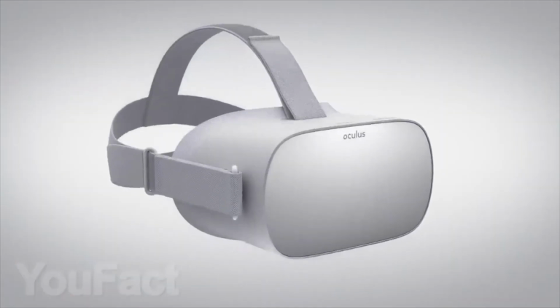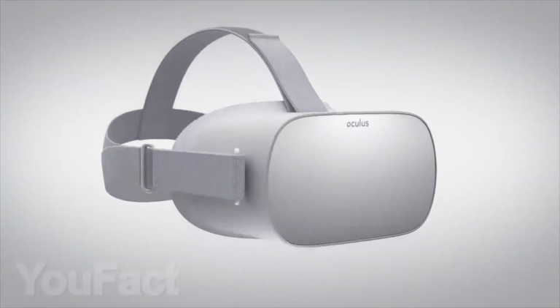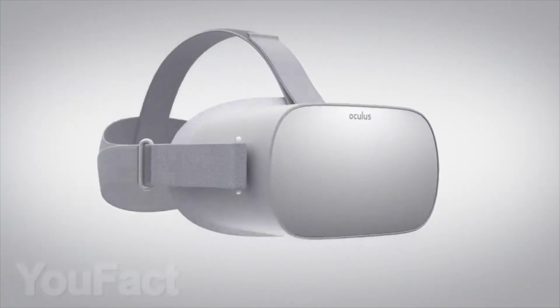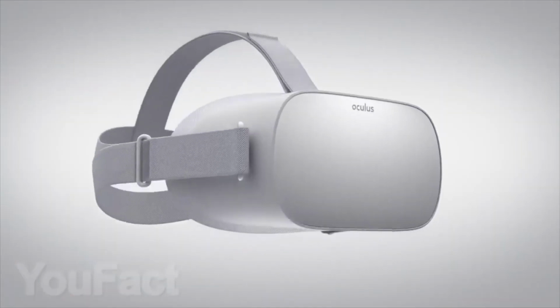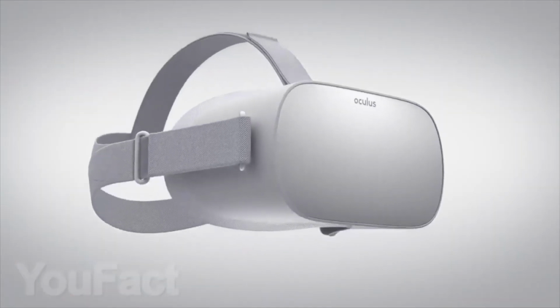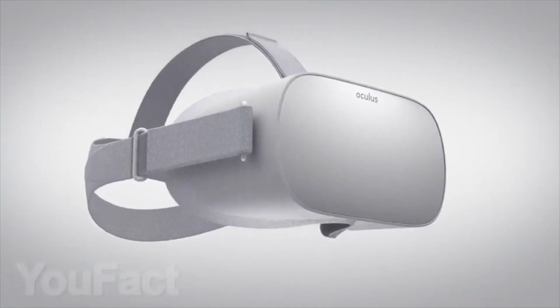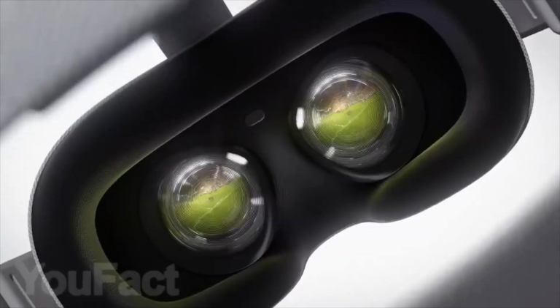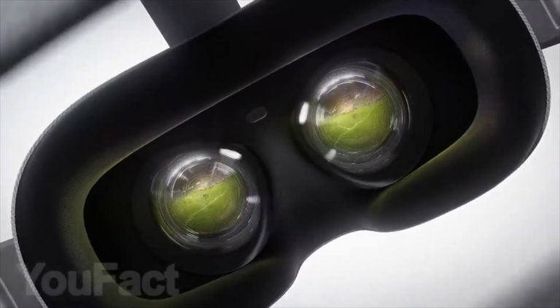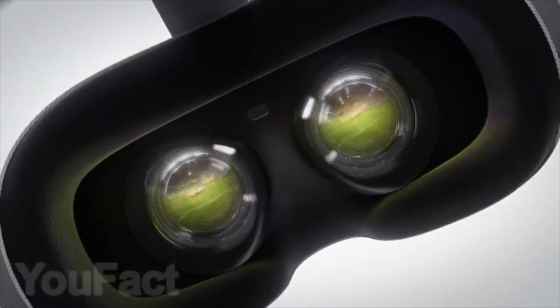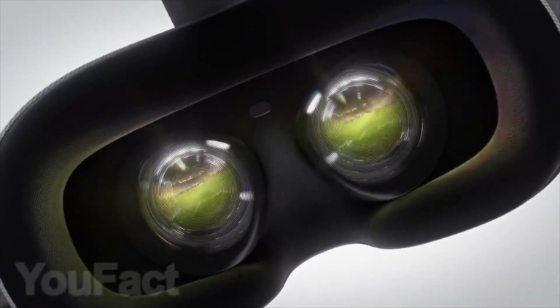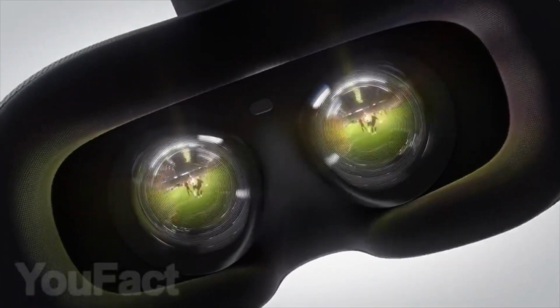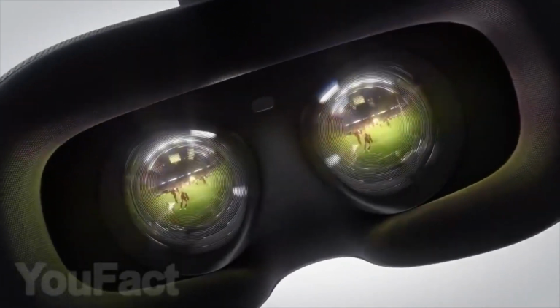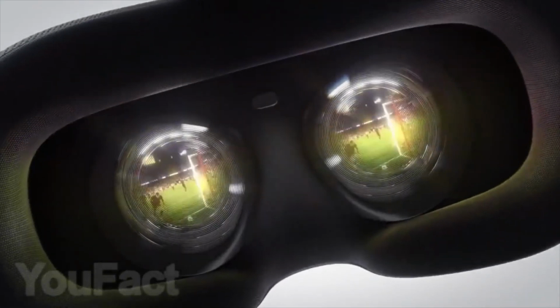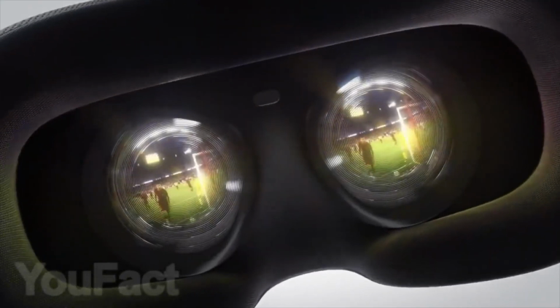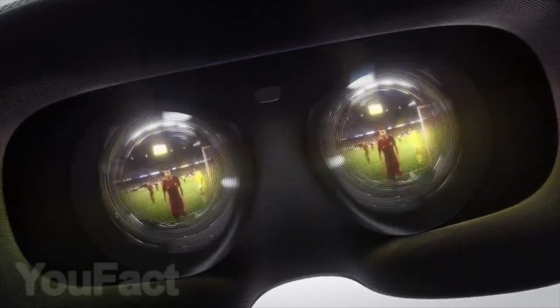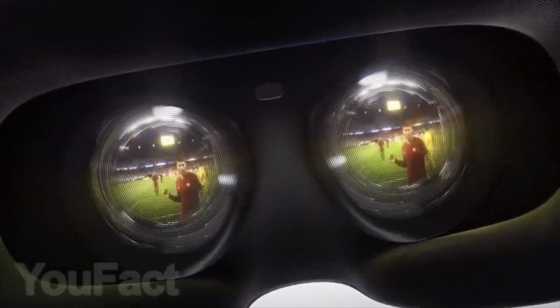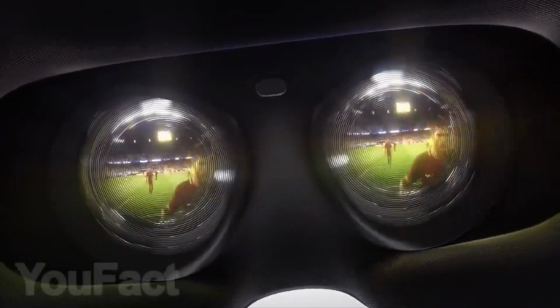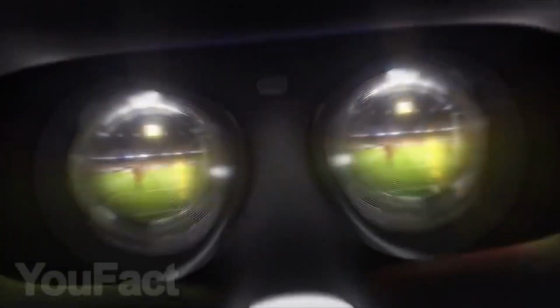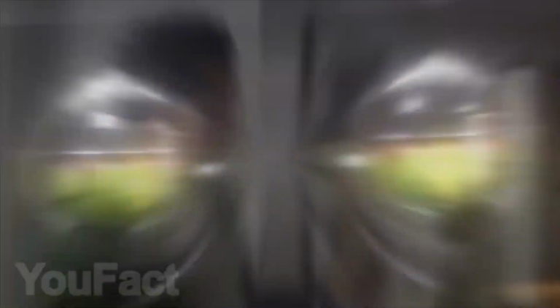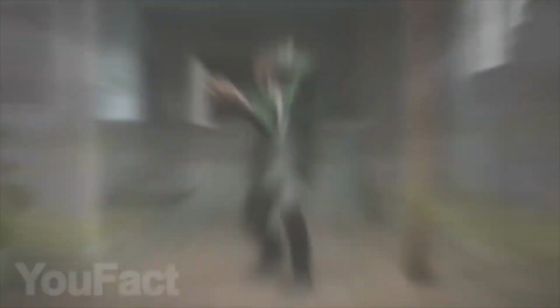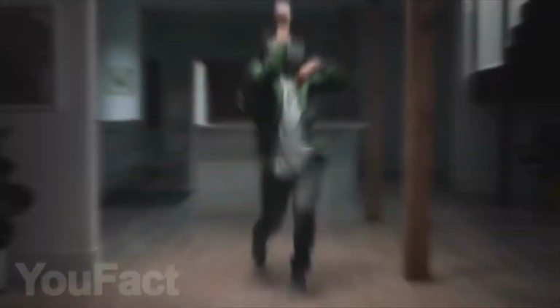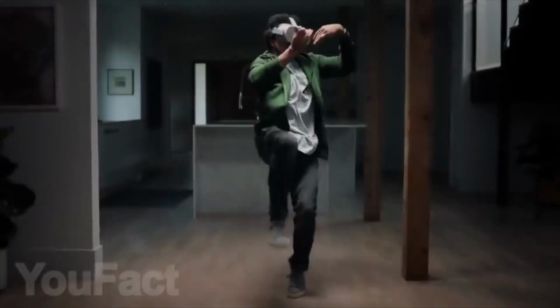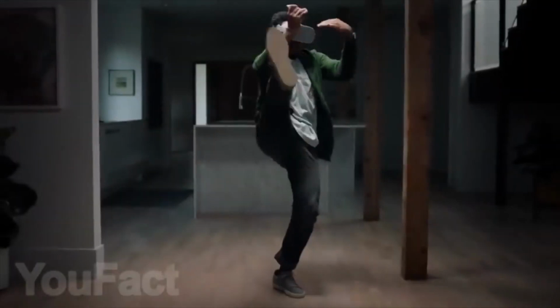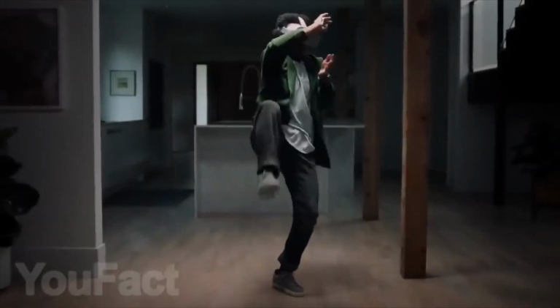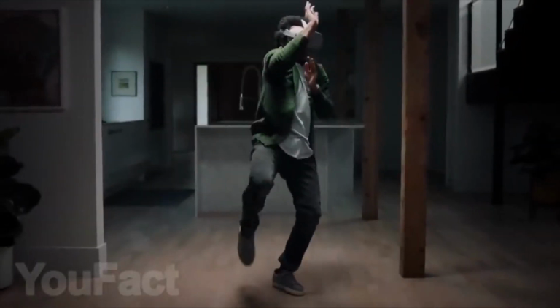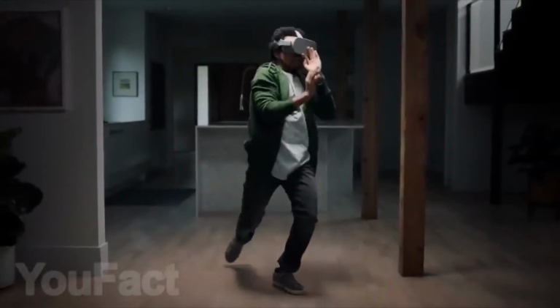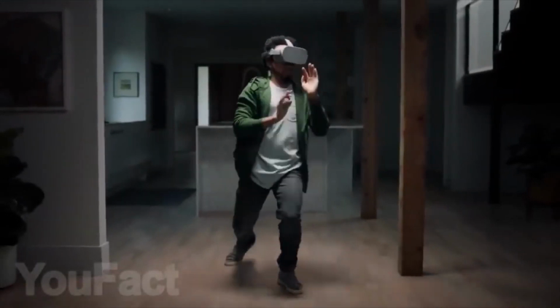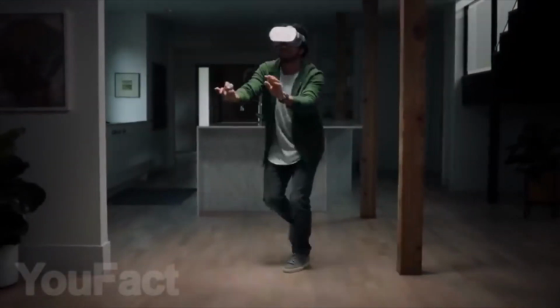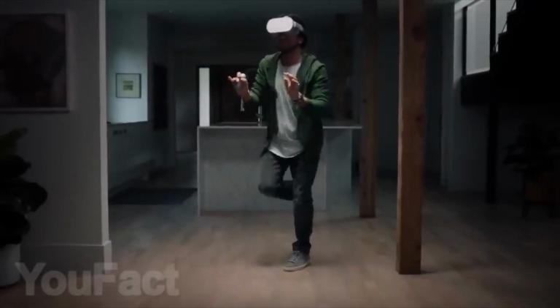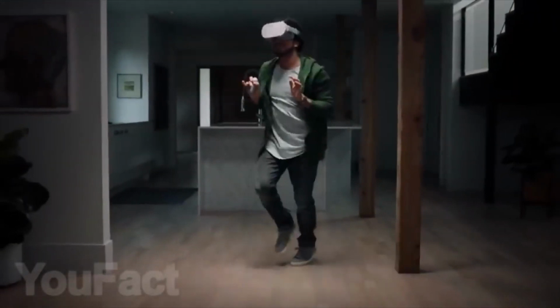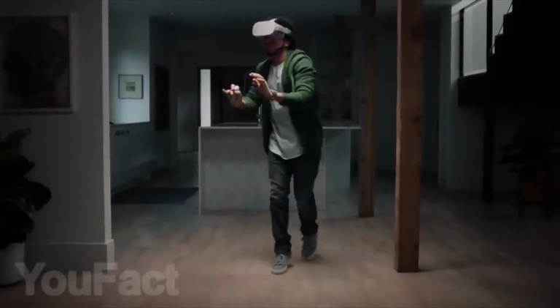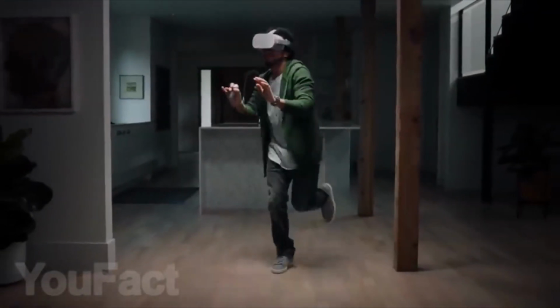The new version has left behind all the wires which earlier interfered with gameplay and limited your movement. This gadget is sure to give you some great new experiences.